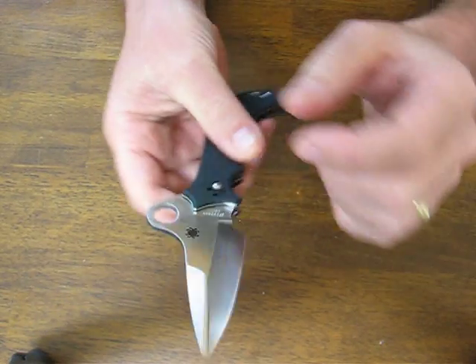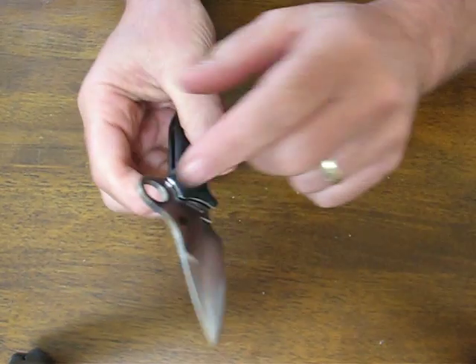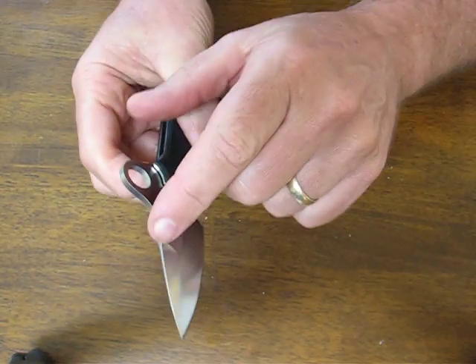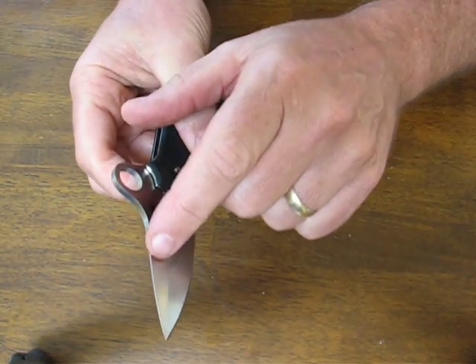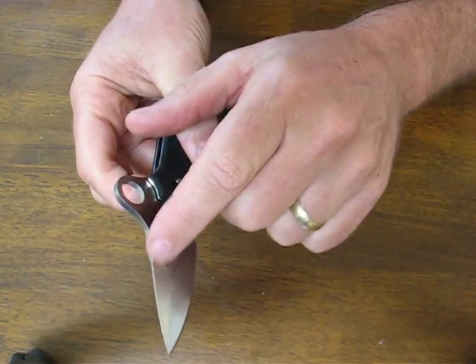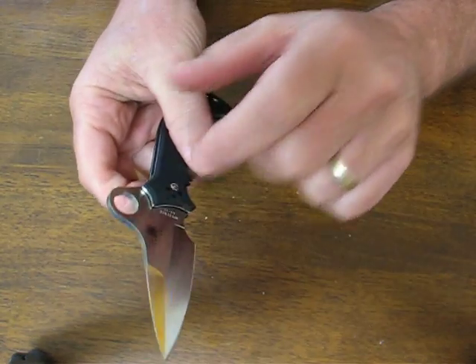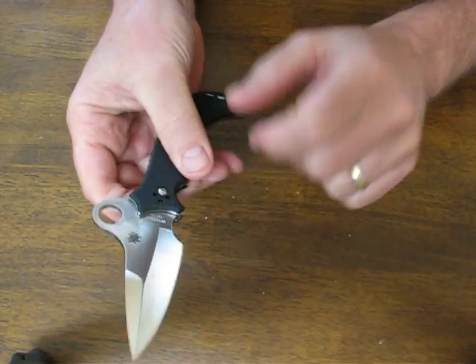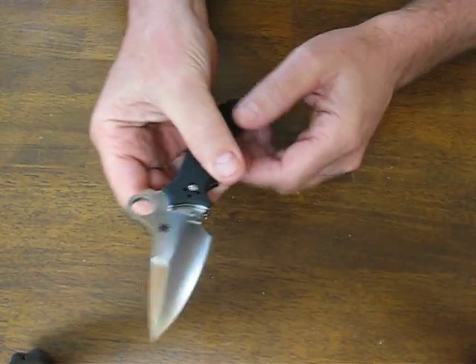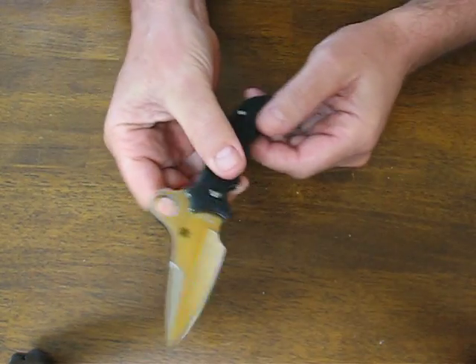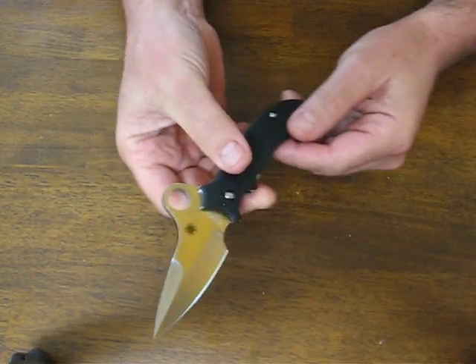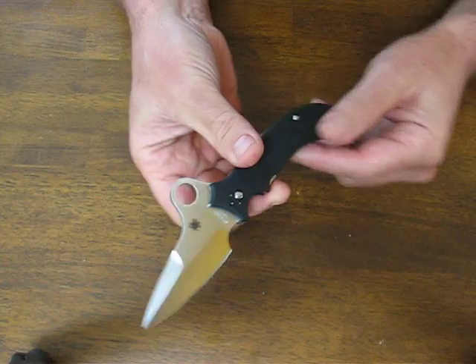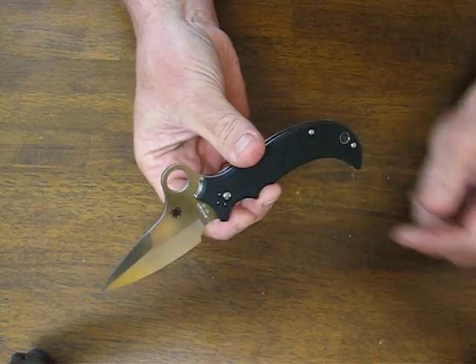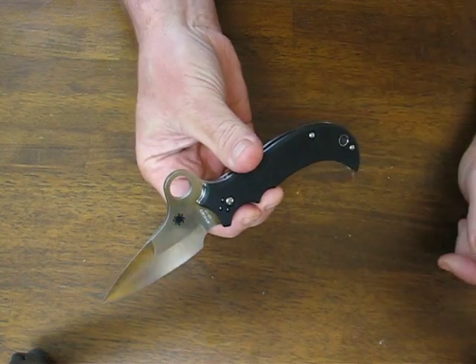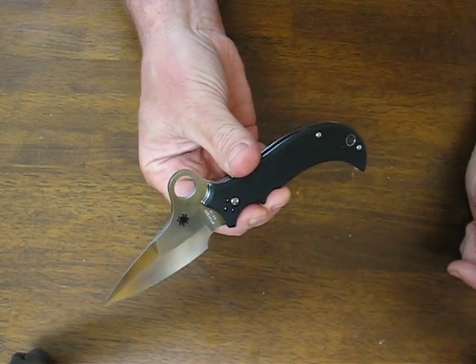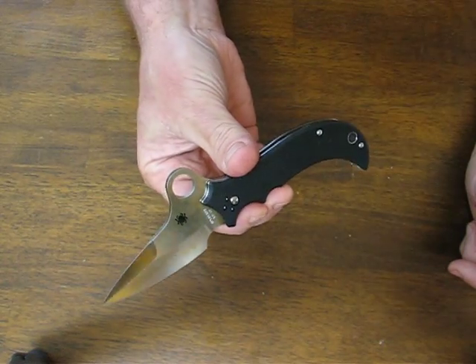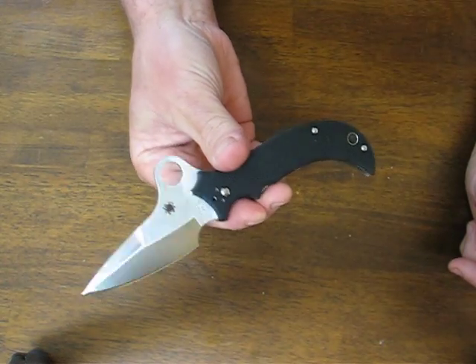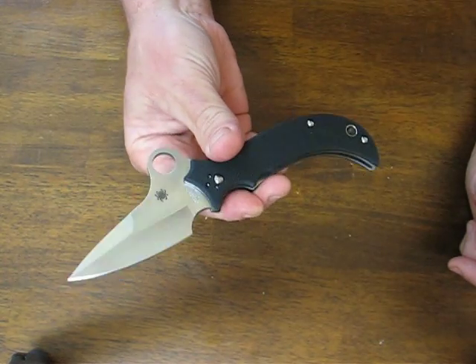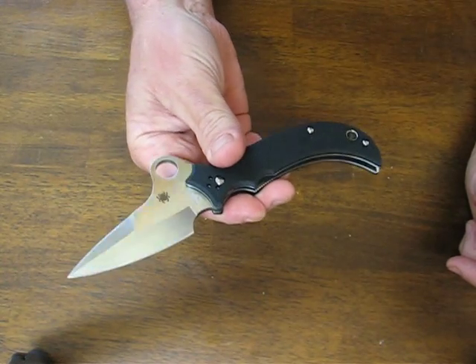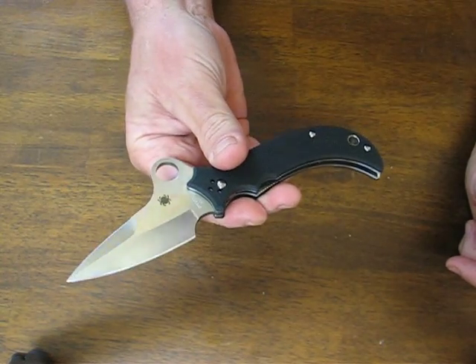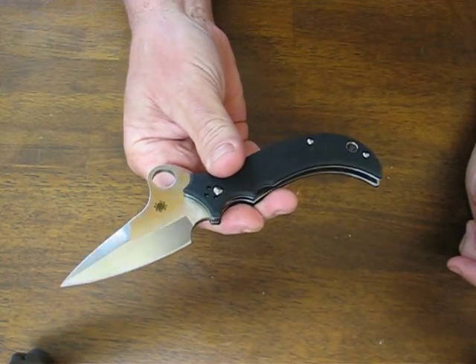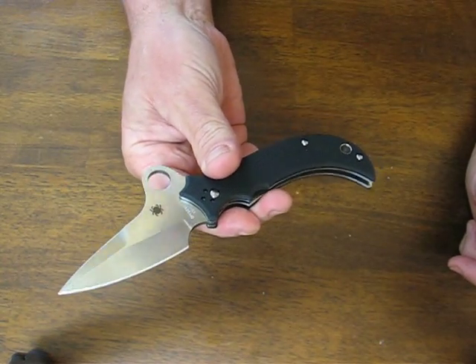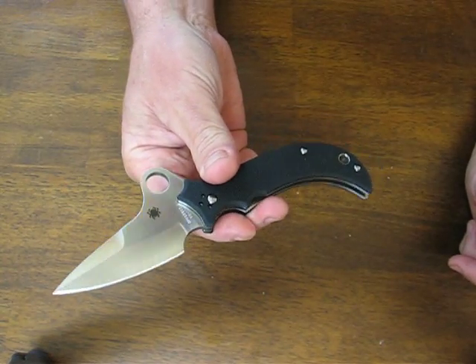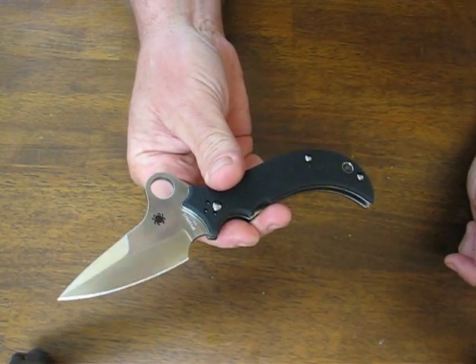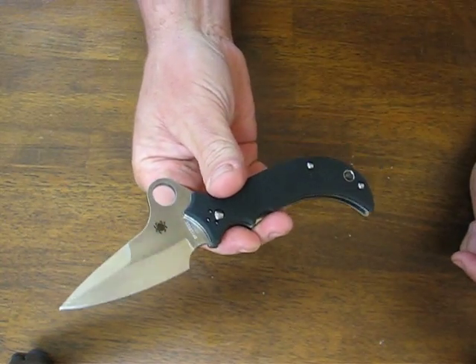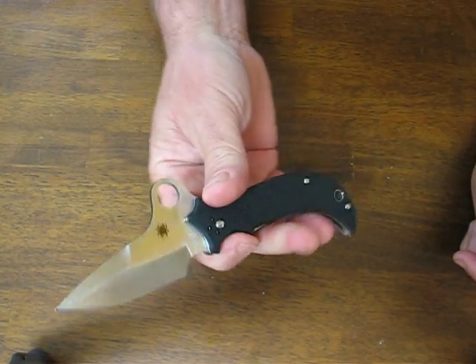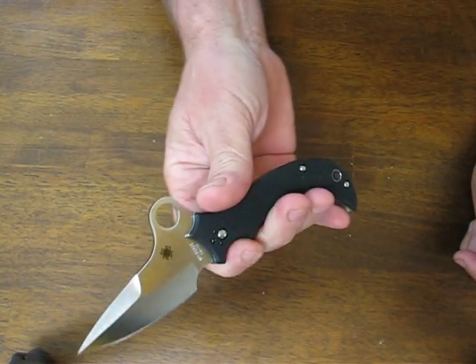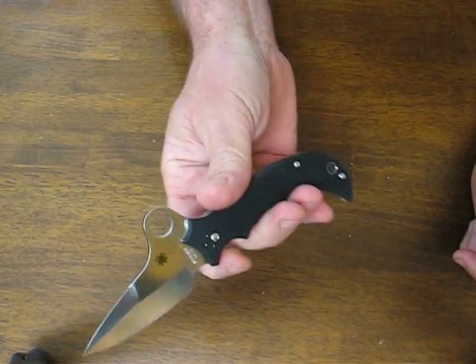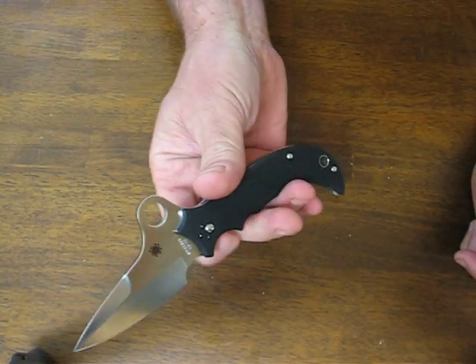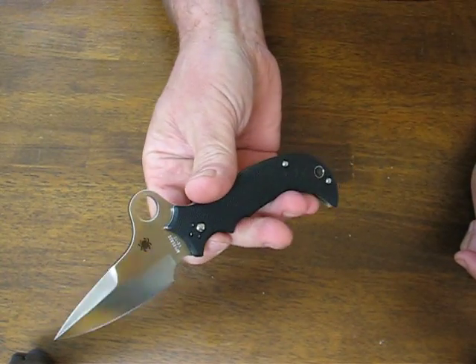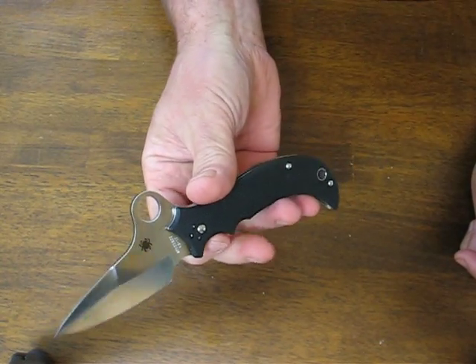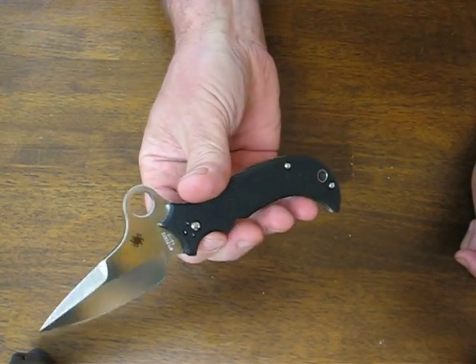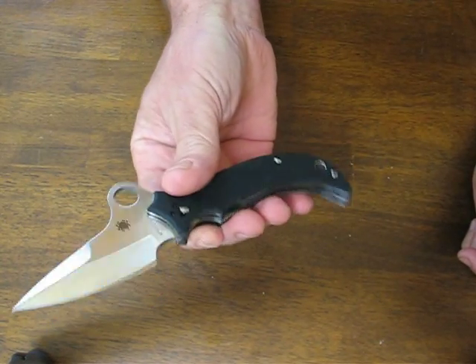There's a swedge ground tip on this spear point blade. The blade is made of VG10 stainless steel.